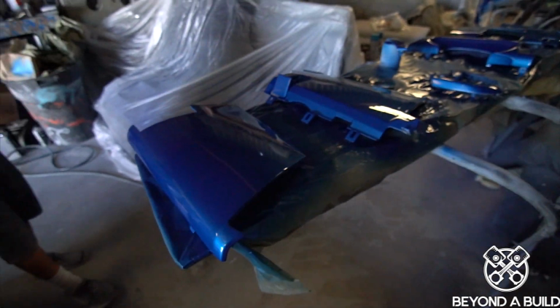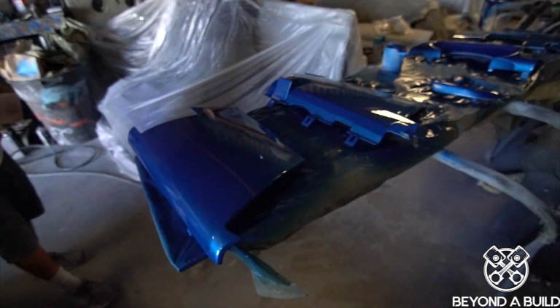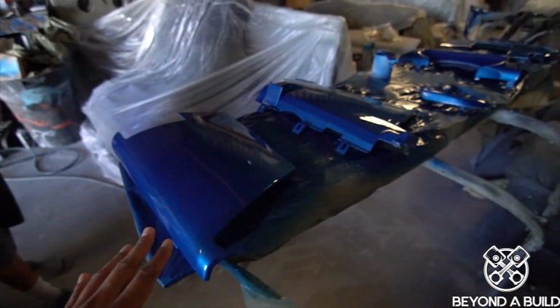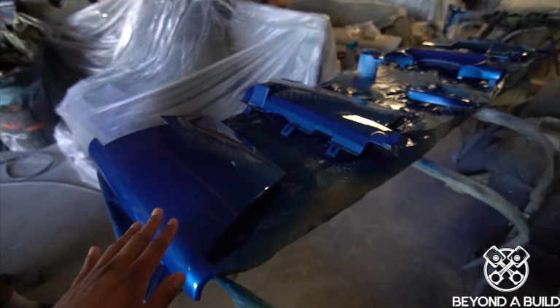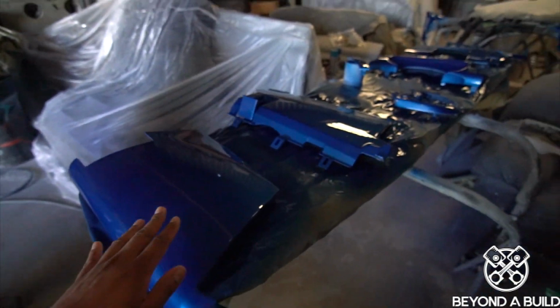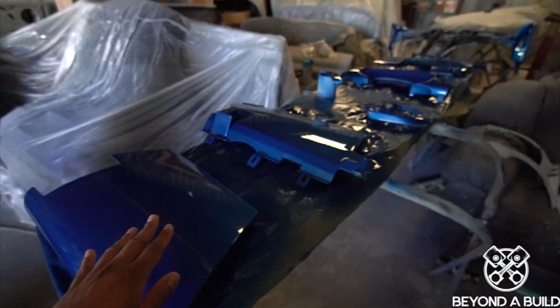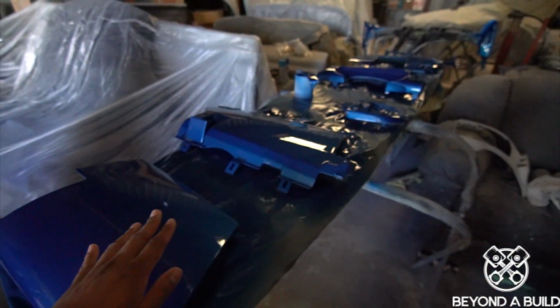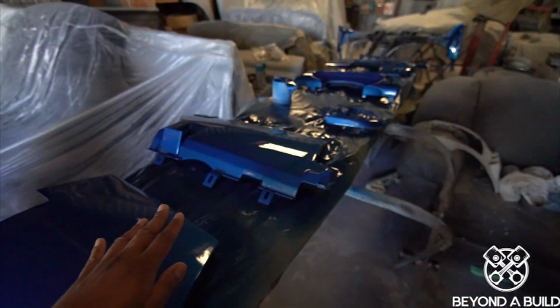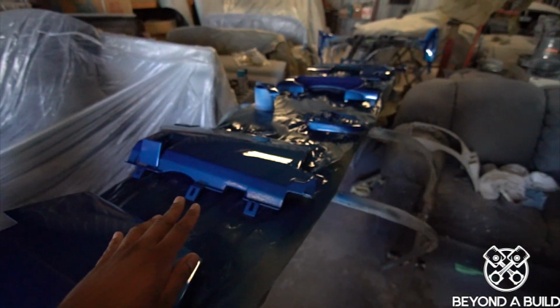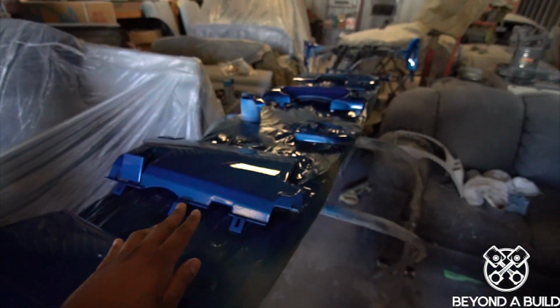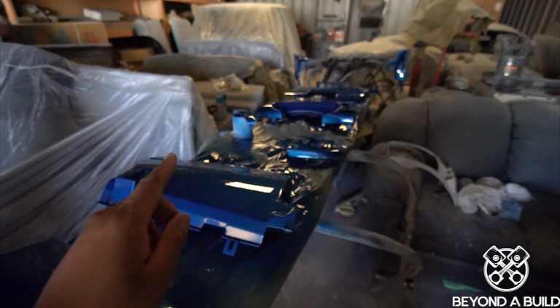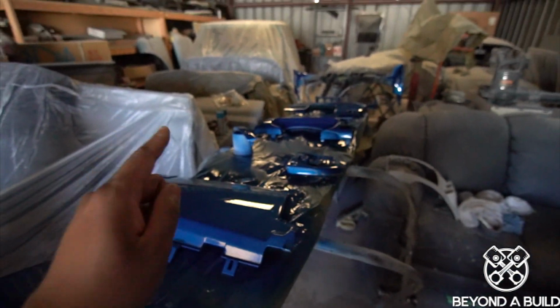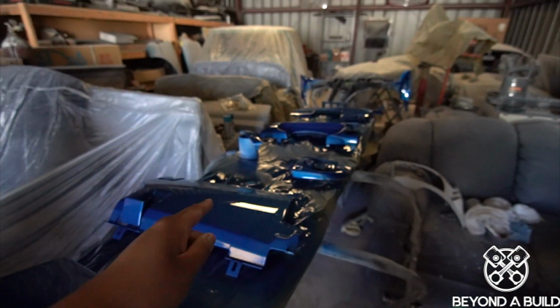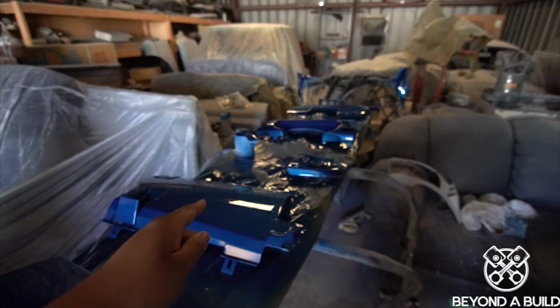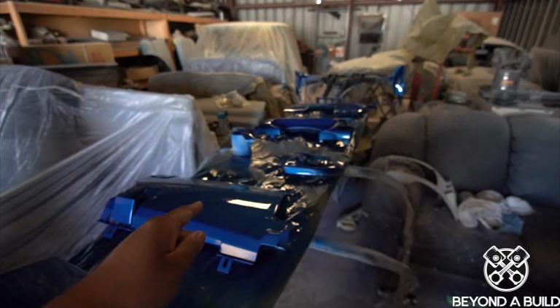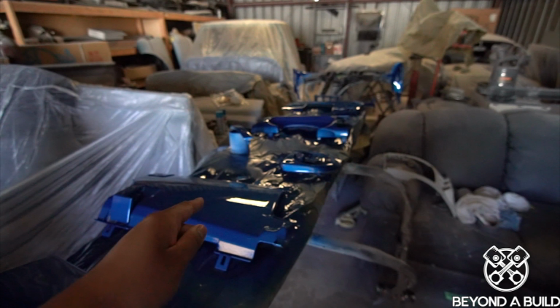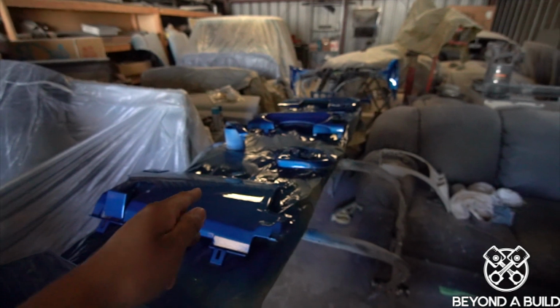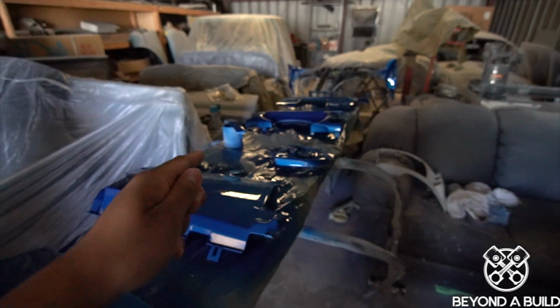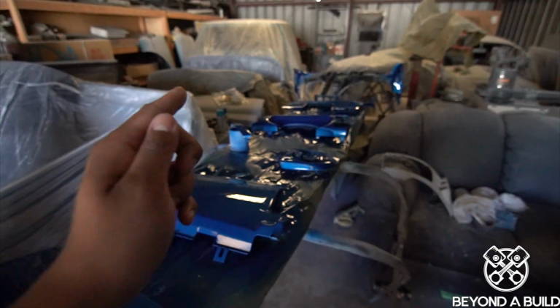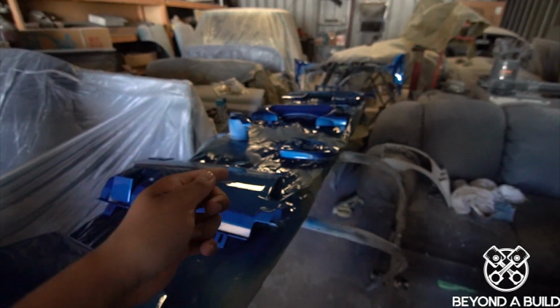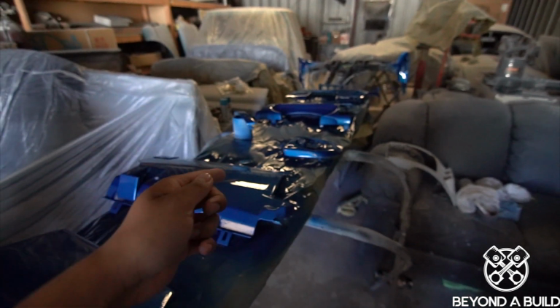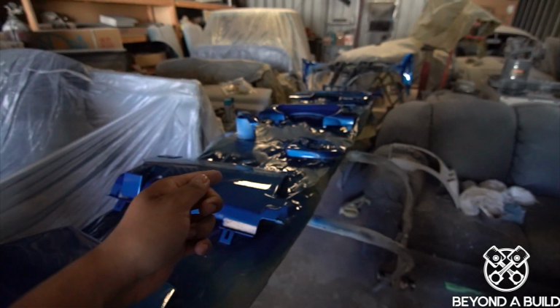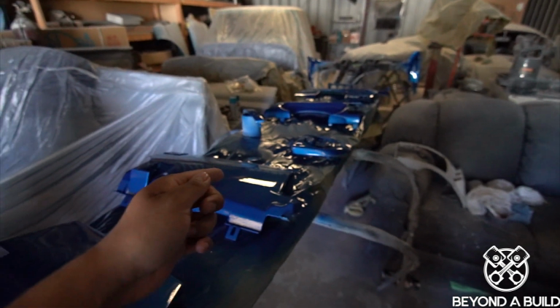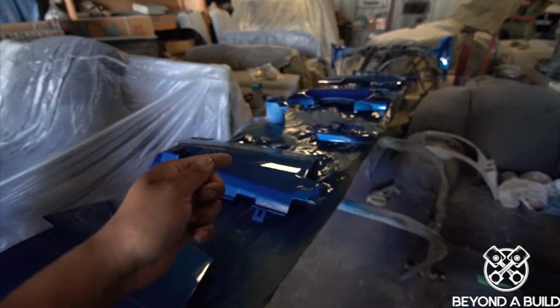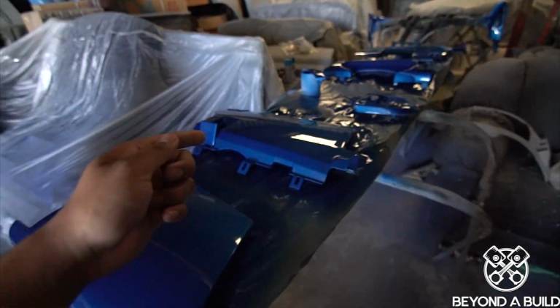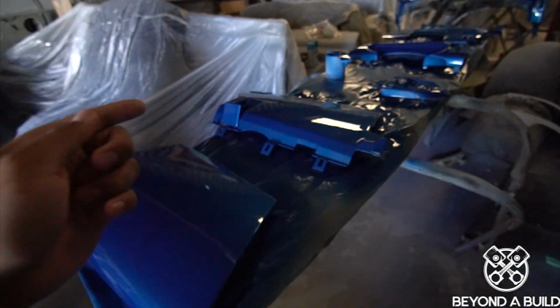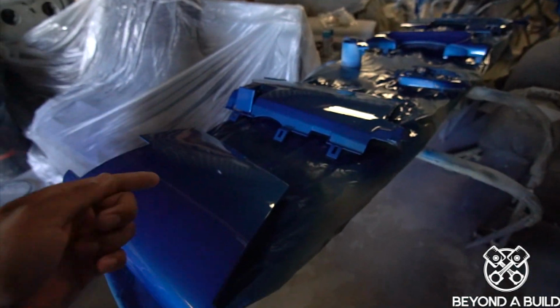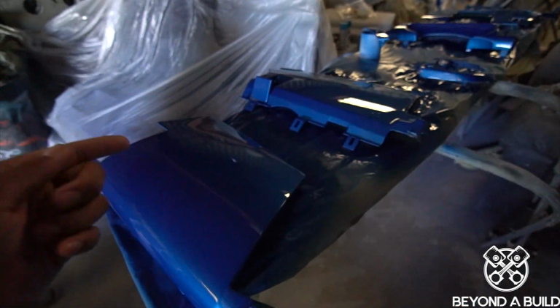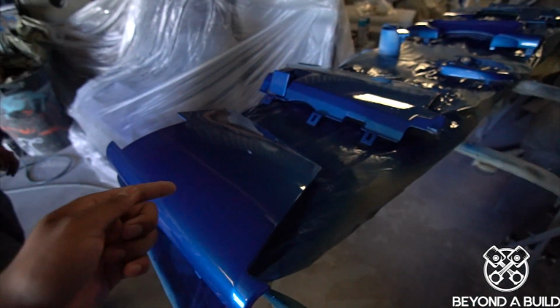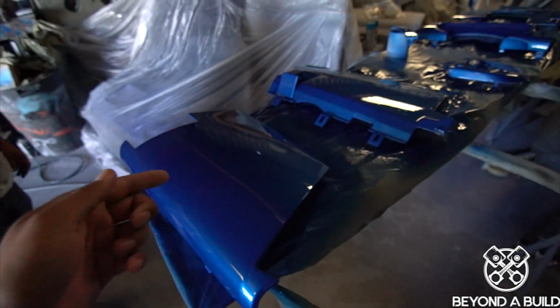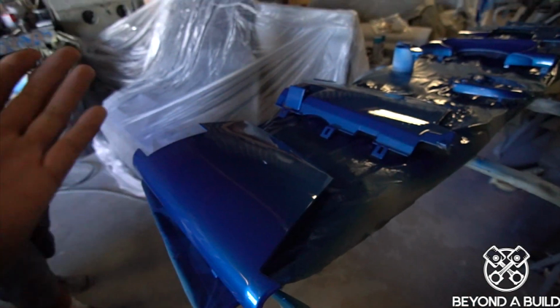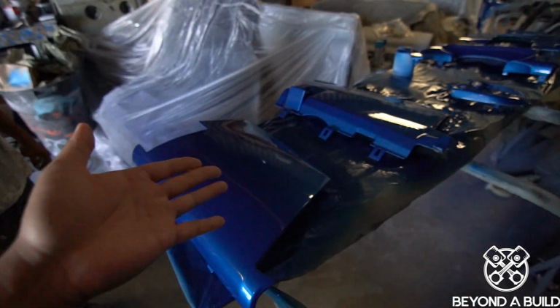We're going to go ahead and install these in a little bit. But first, we're going to go ahead and get the rest of the parts ready, sanded and painted. Let's go.